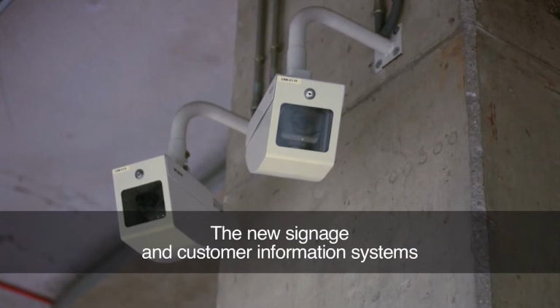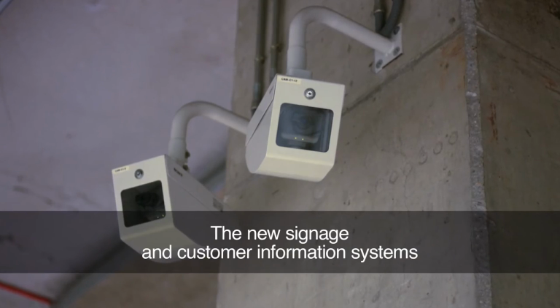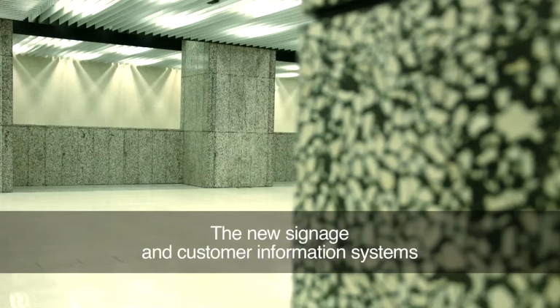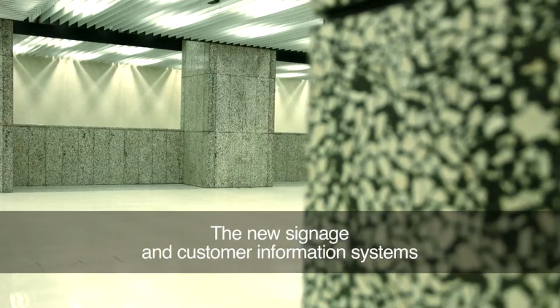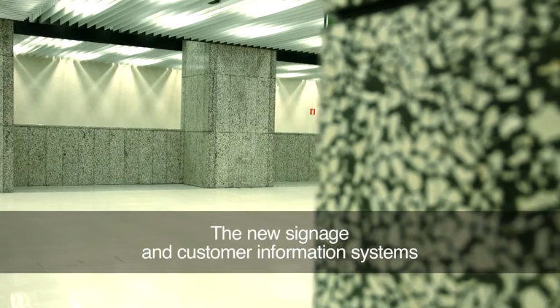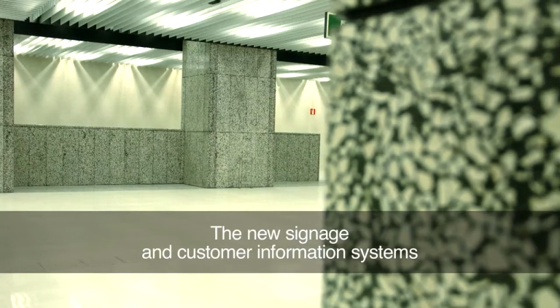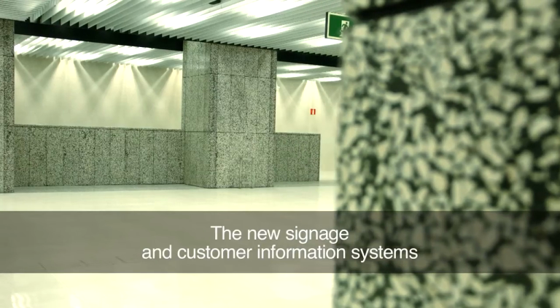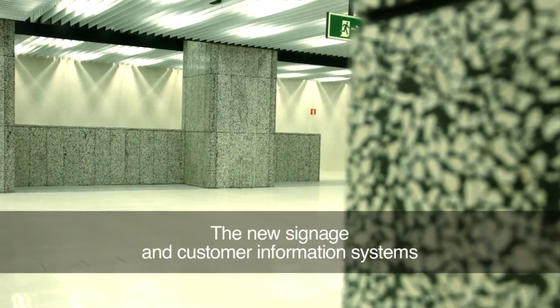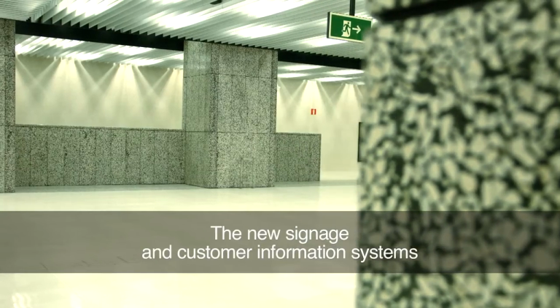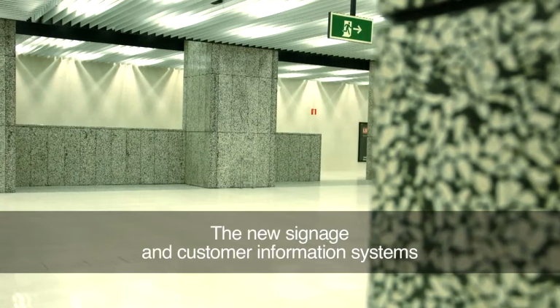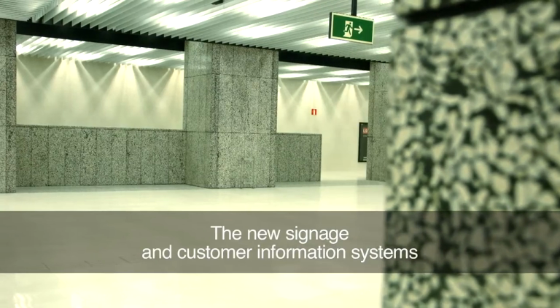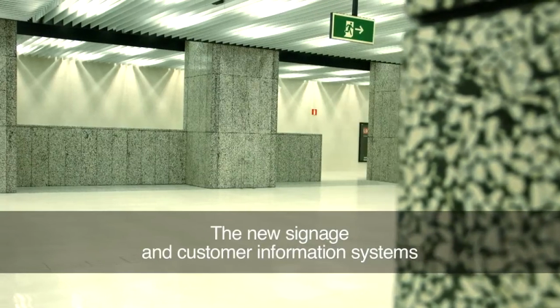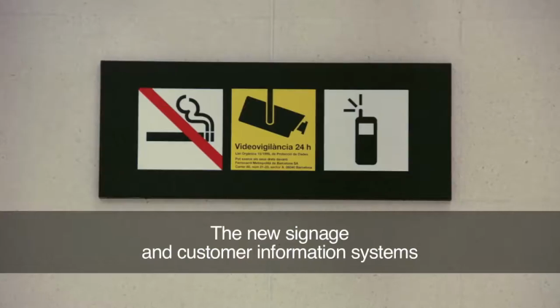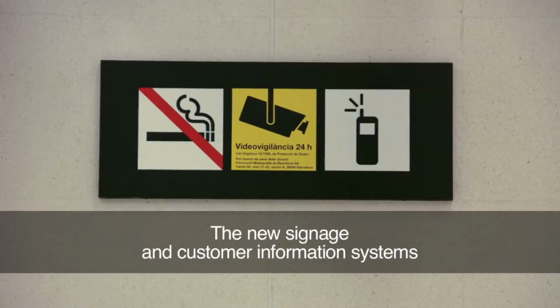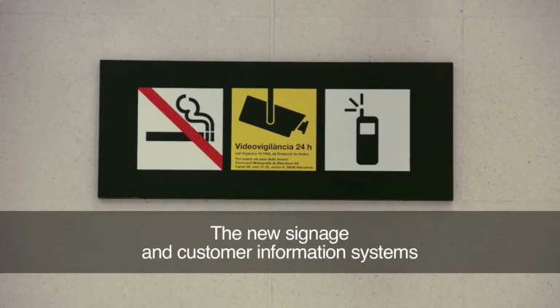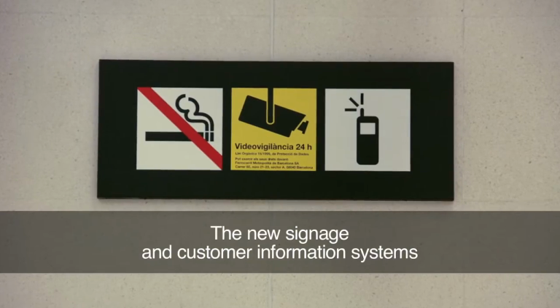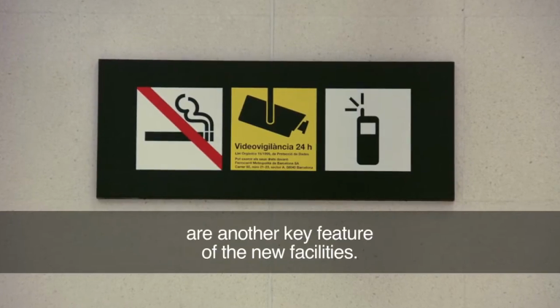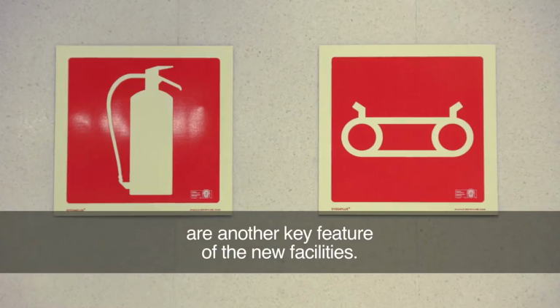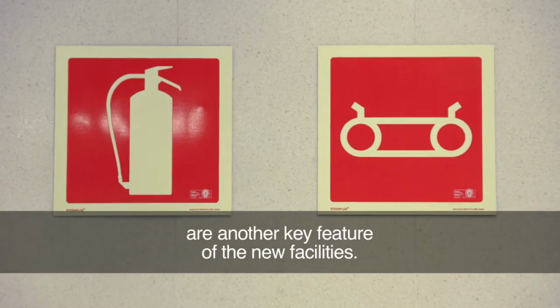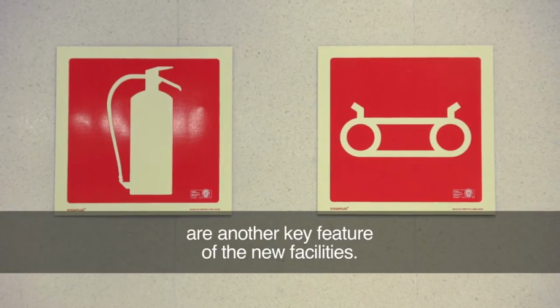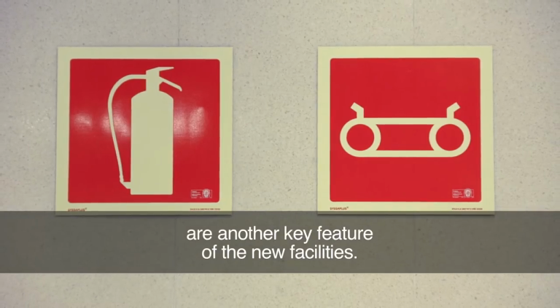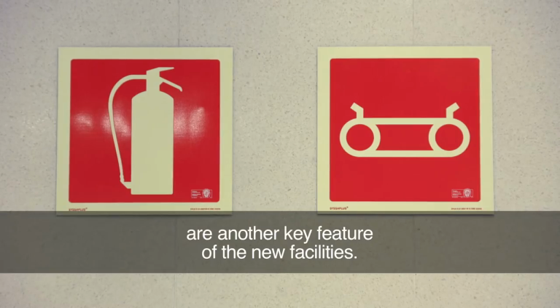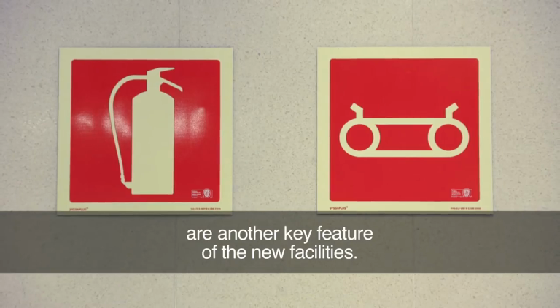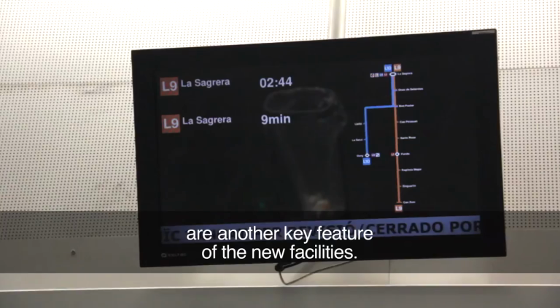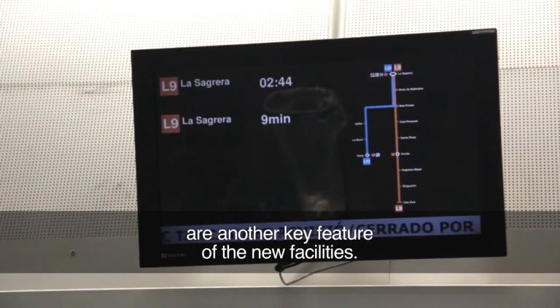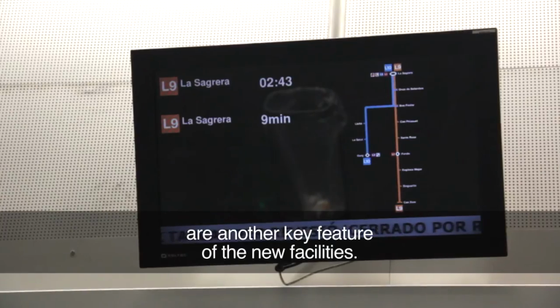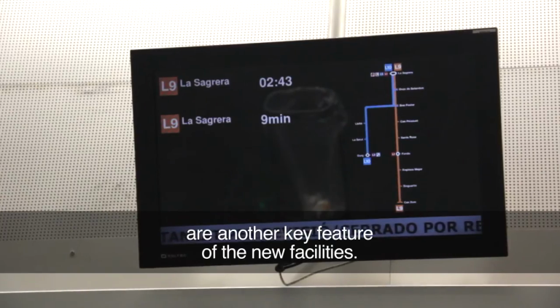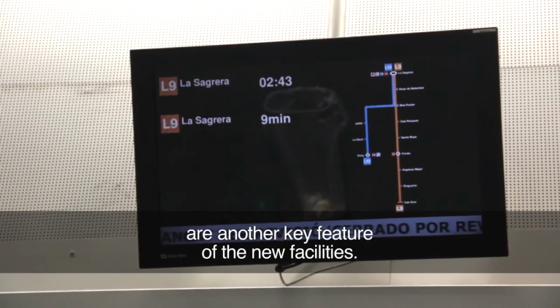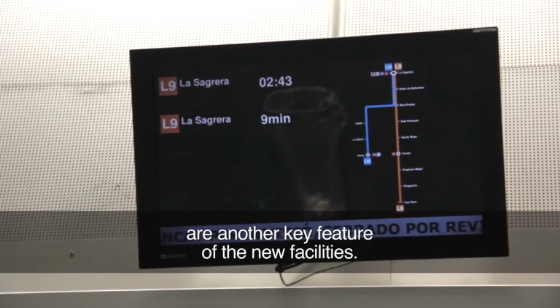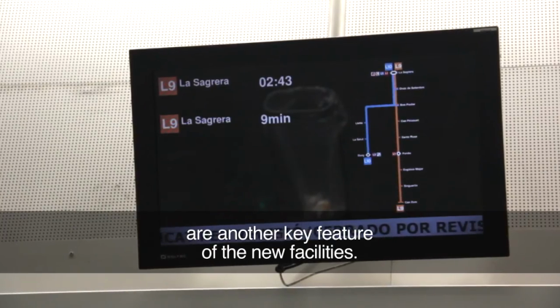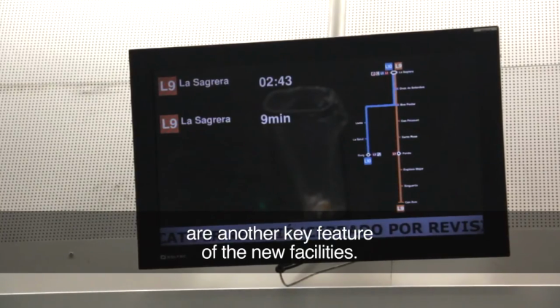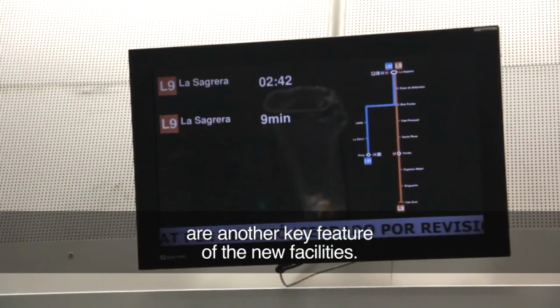The new signage and customer information systems are another key feature of the new facilities.